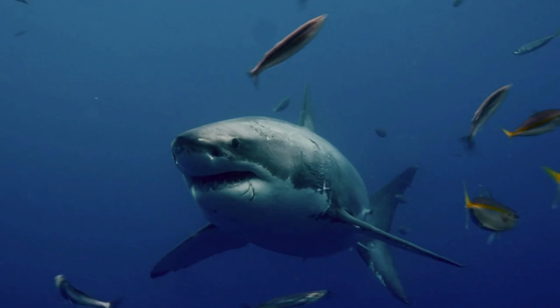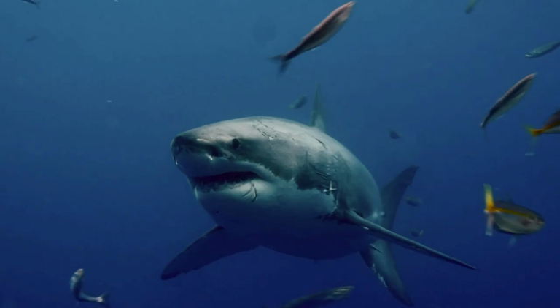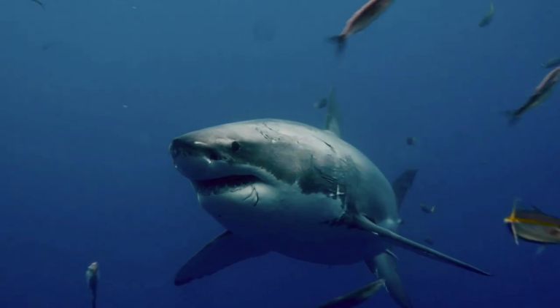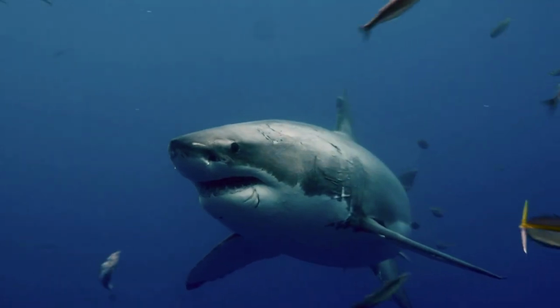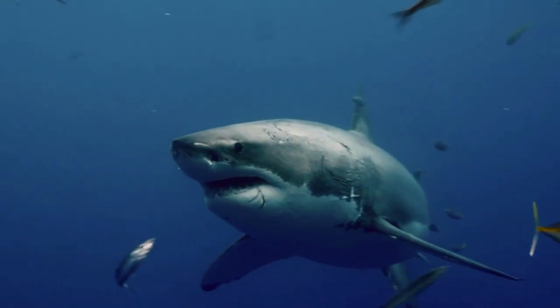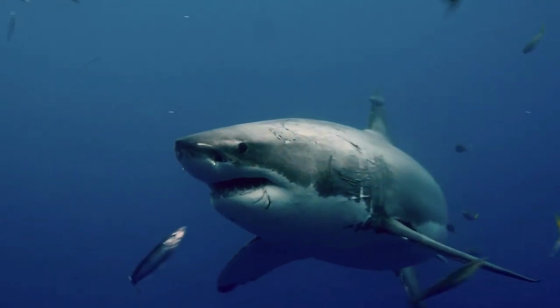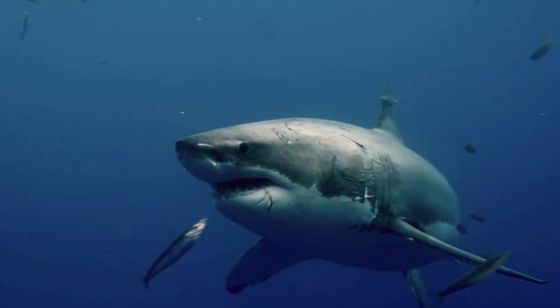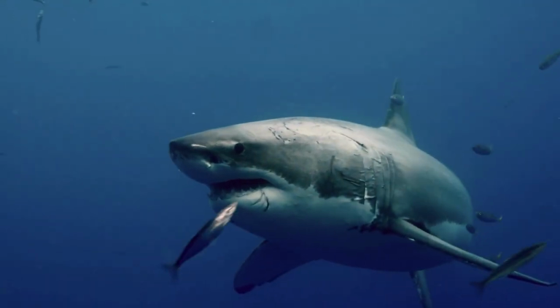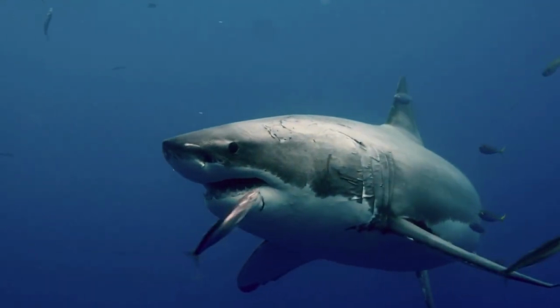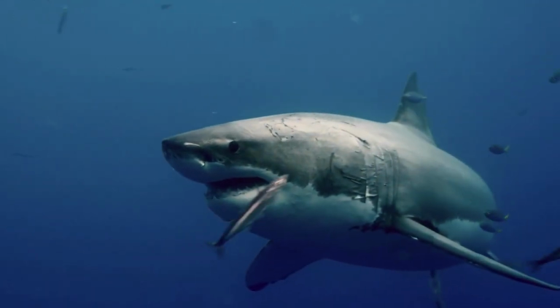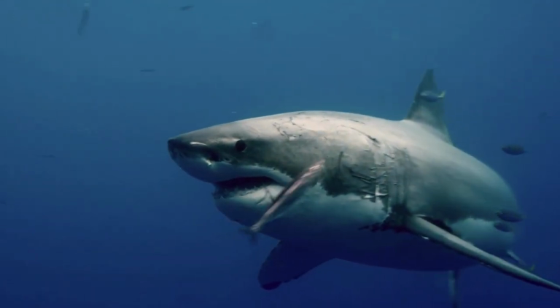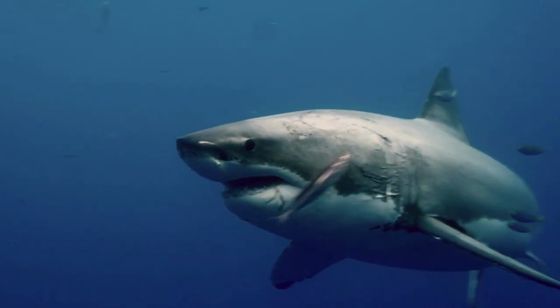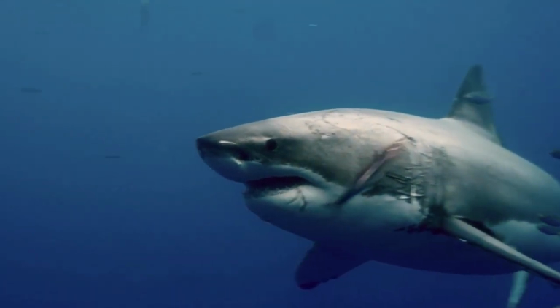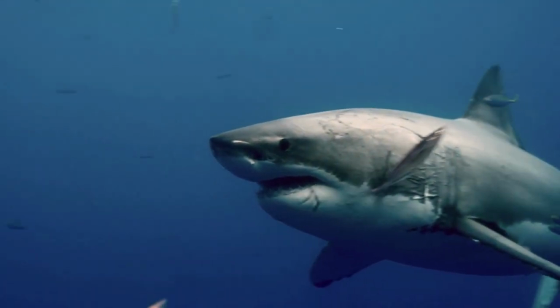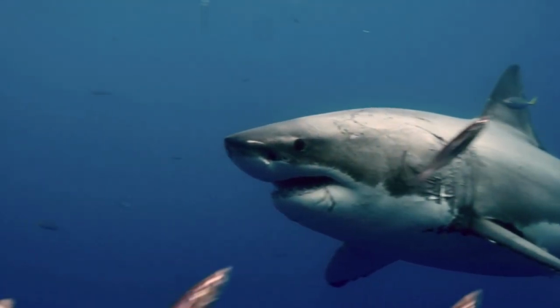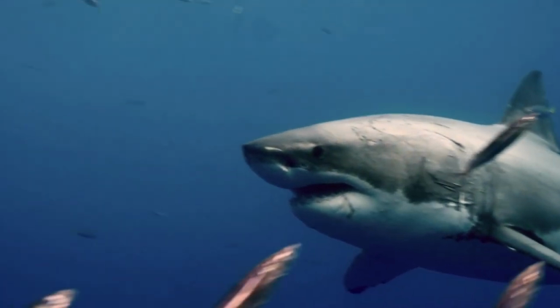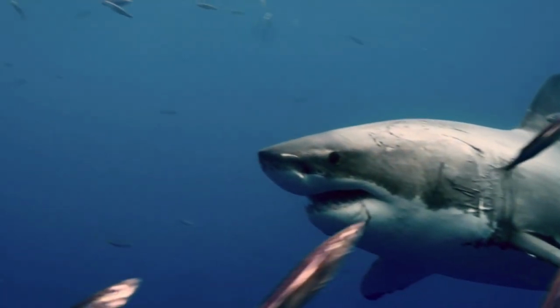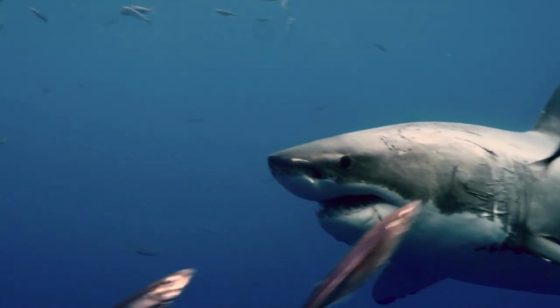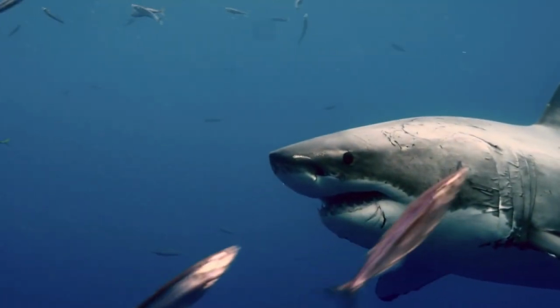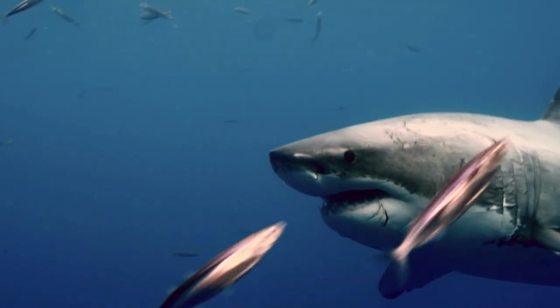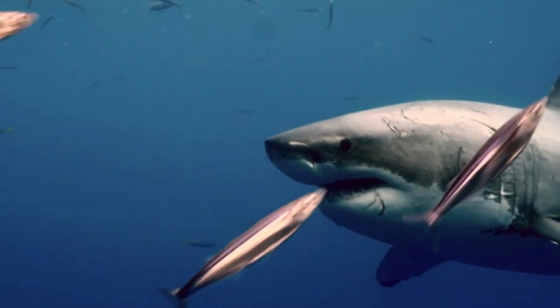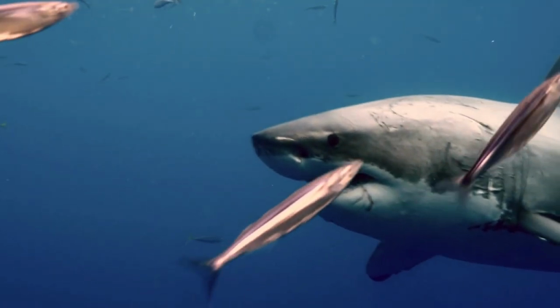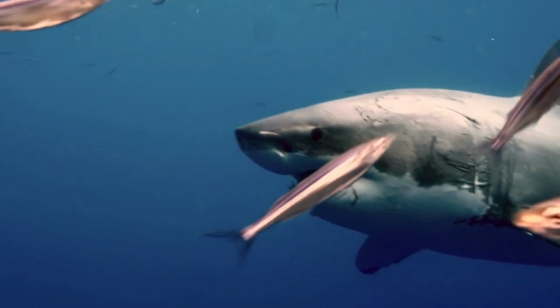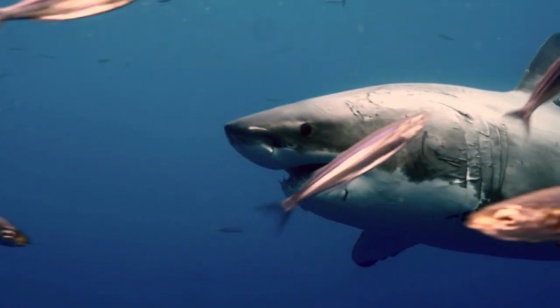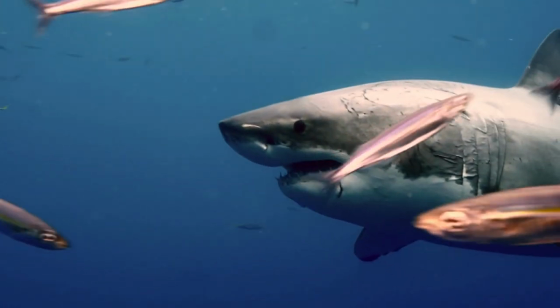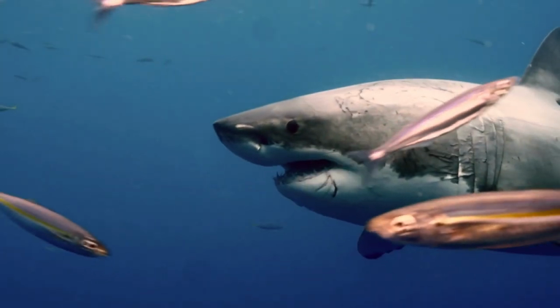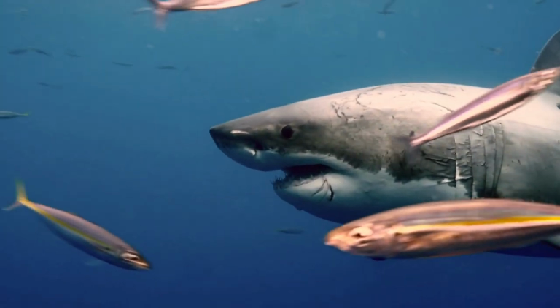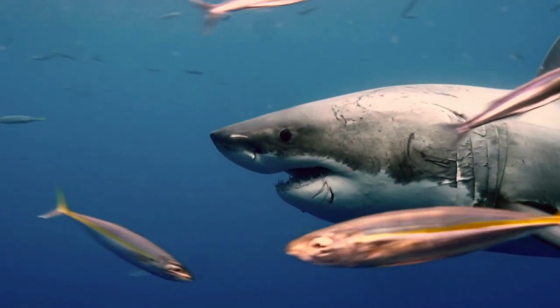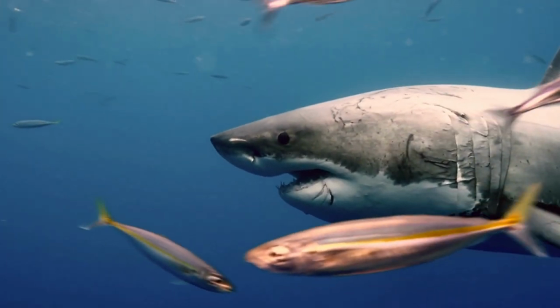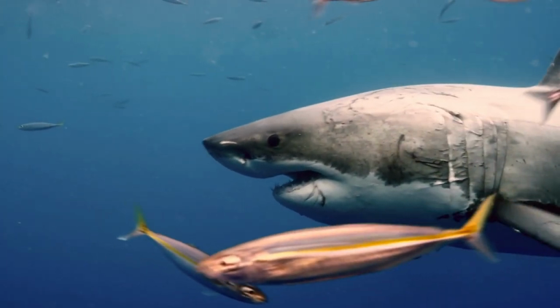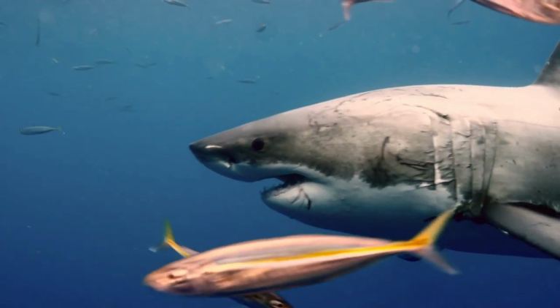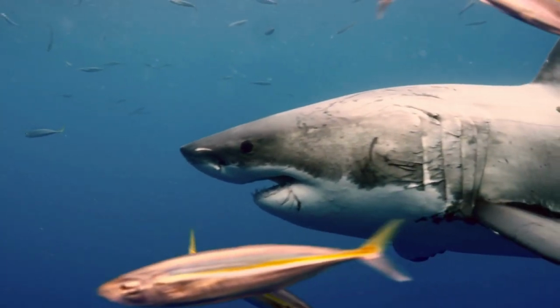In this video, we are going to tell you about the insane biology of the Great White Shark.